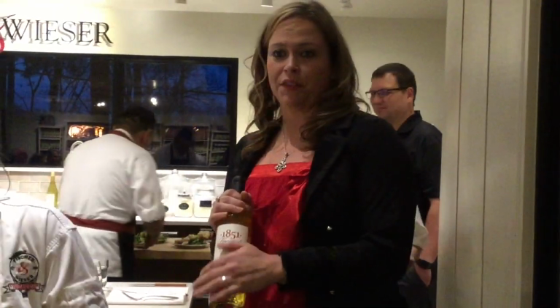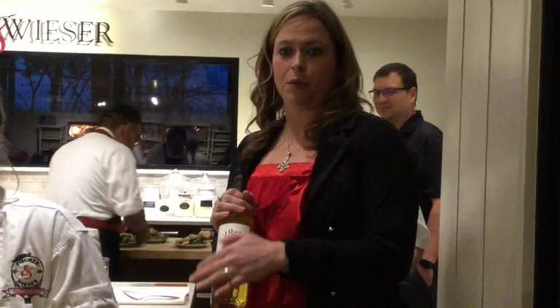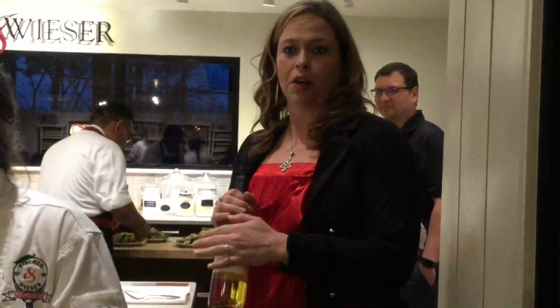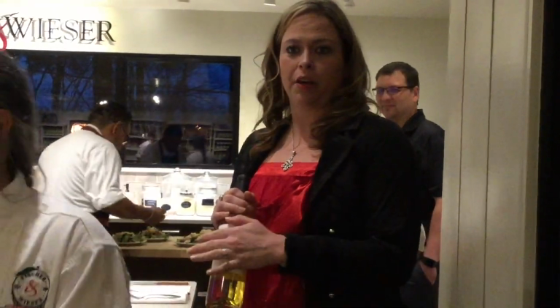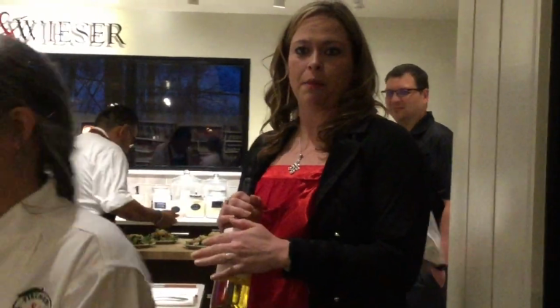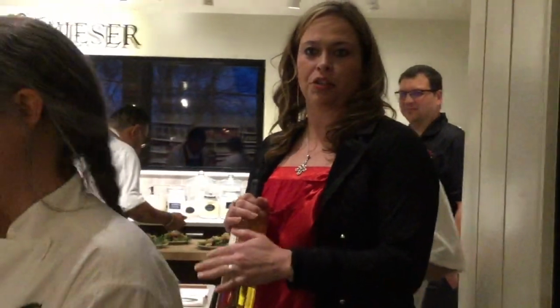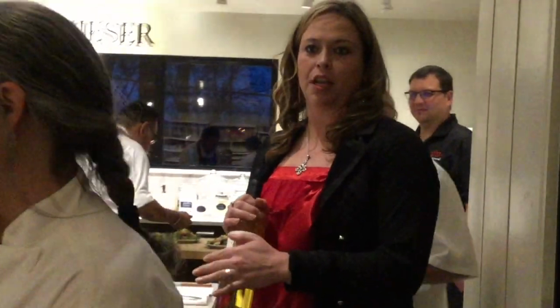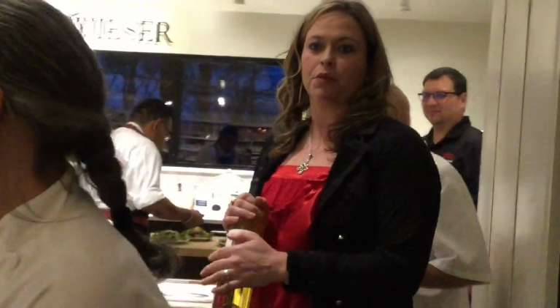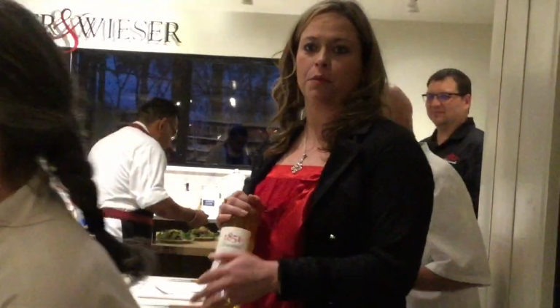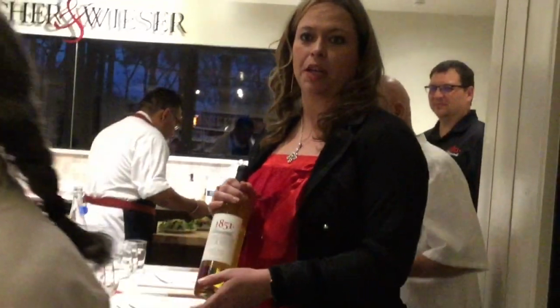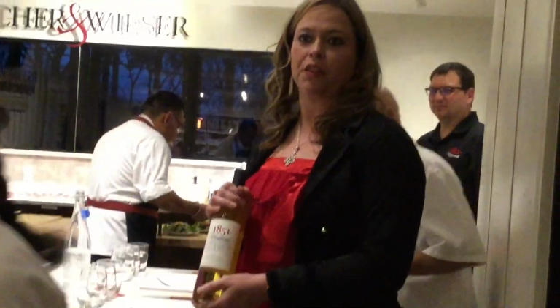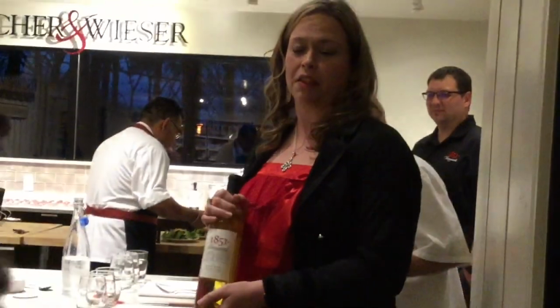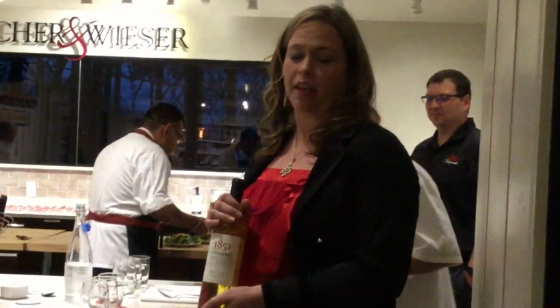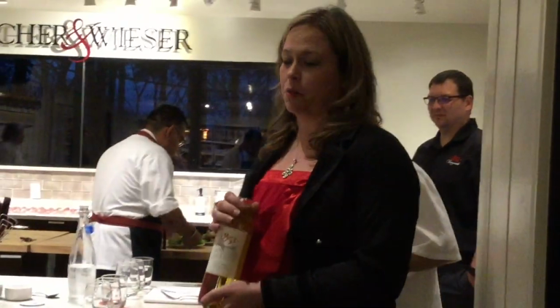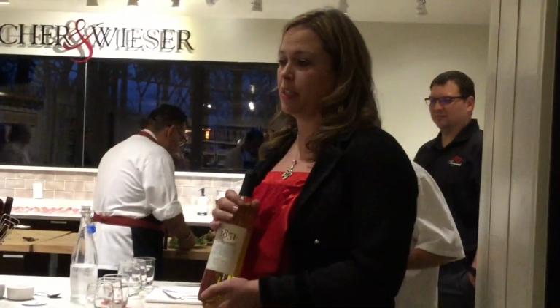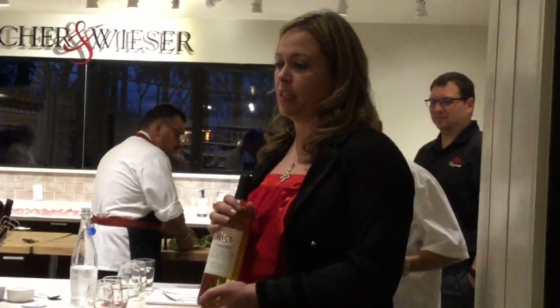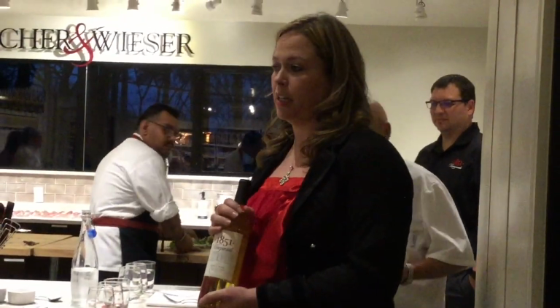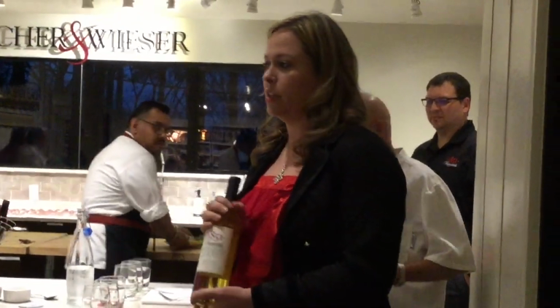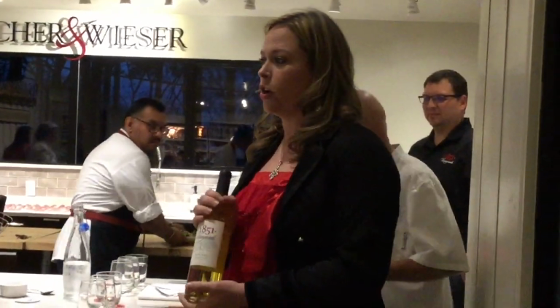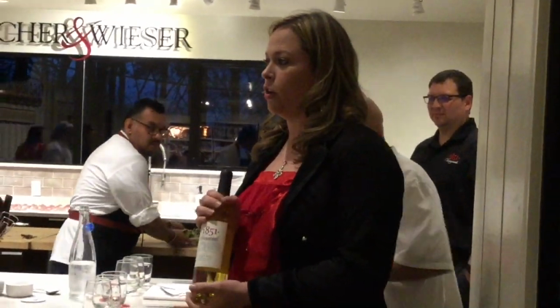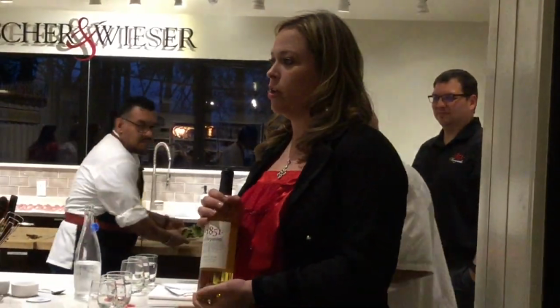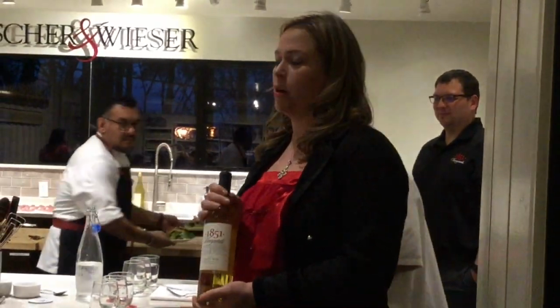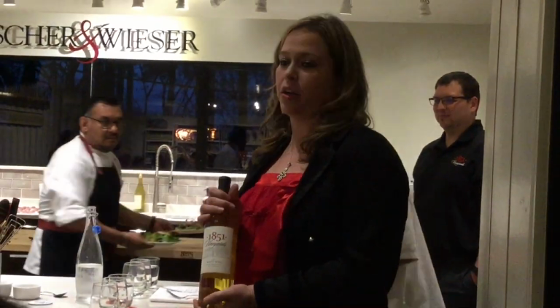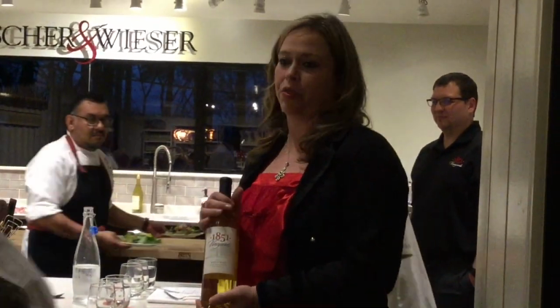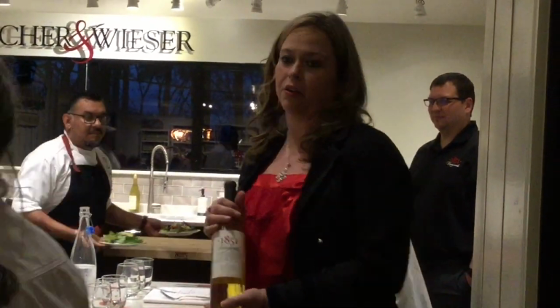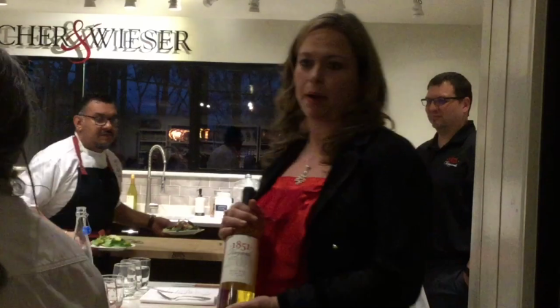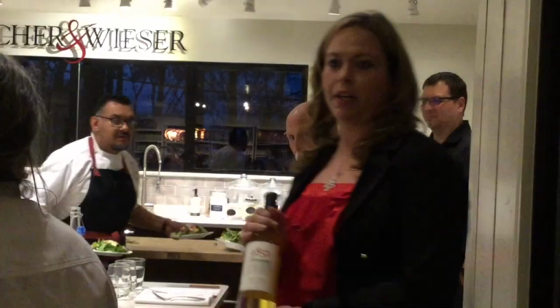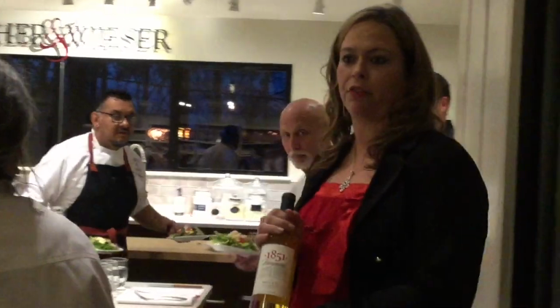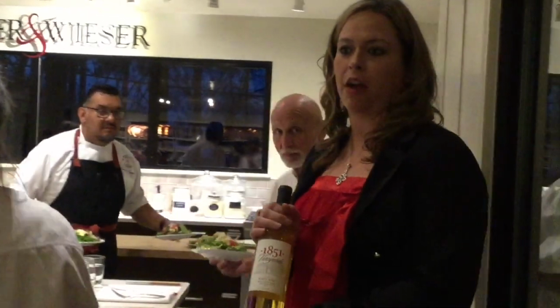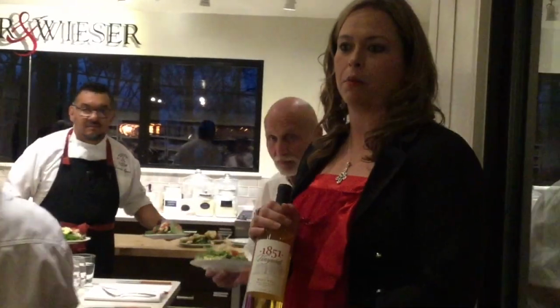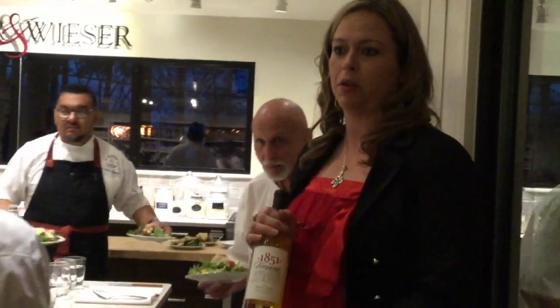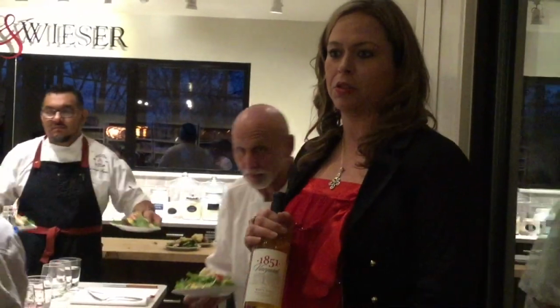1851 — our name actually comes from the year that the land was deeded to Karl-Hilmar-Gumther-Pioneer Flour Mills.